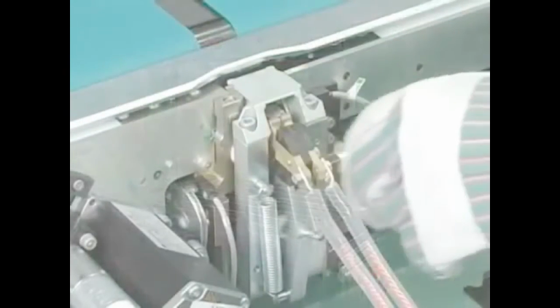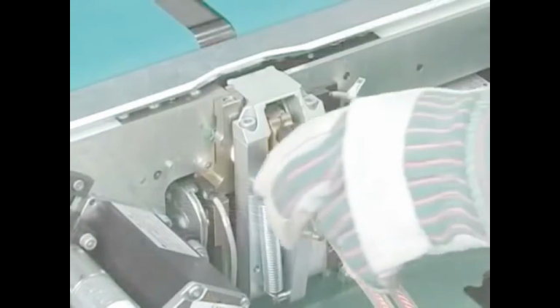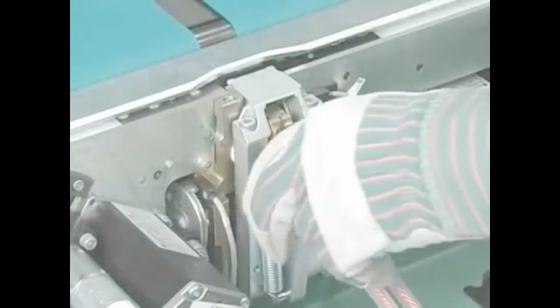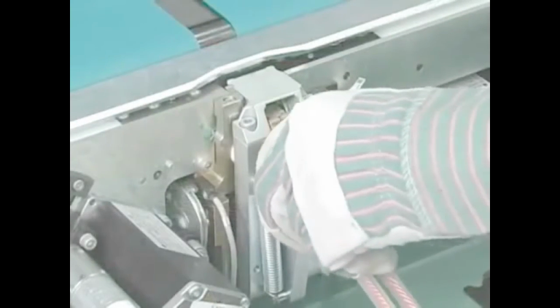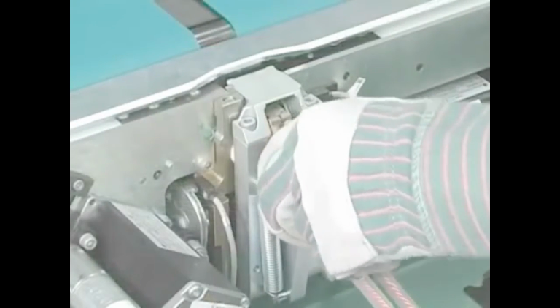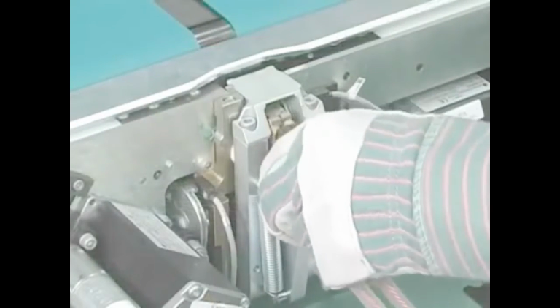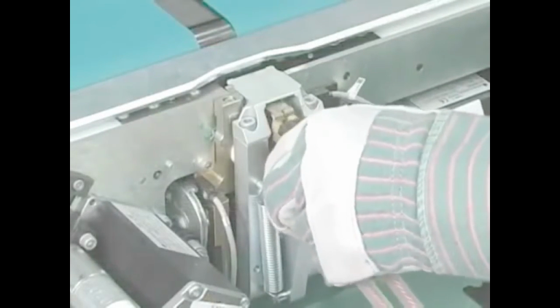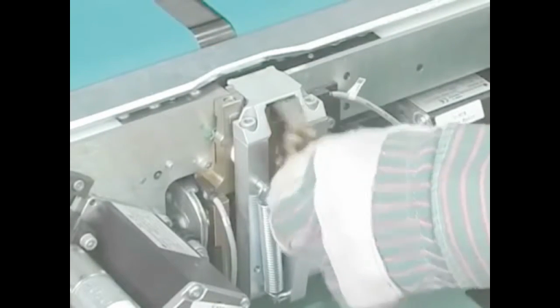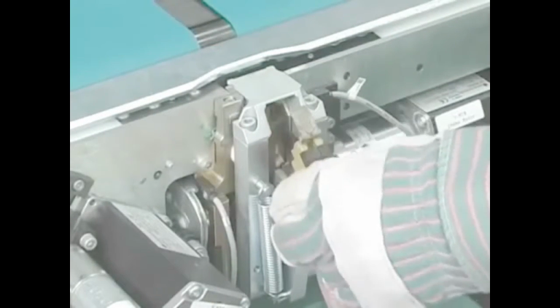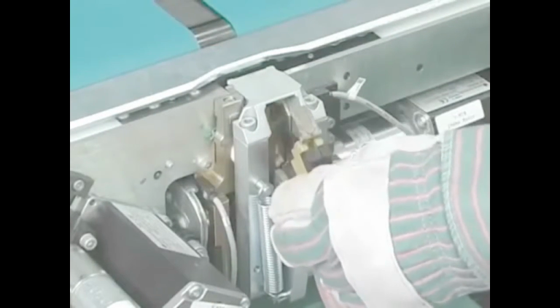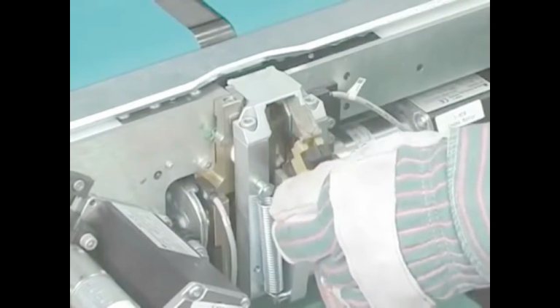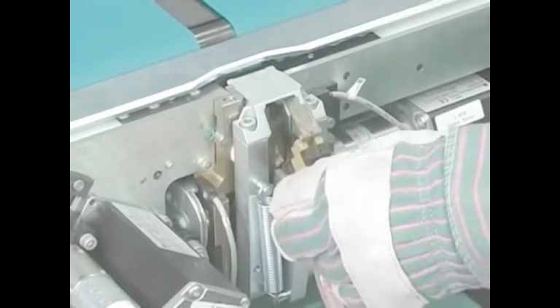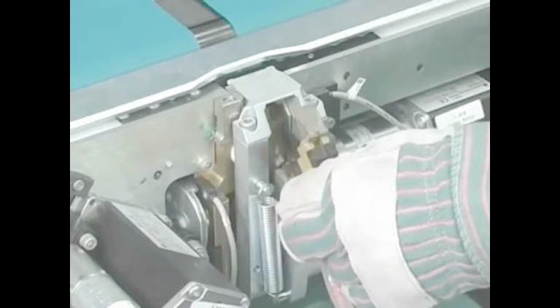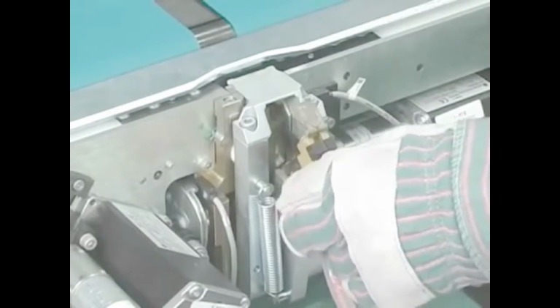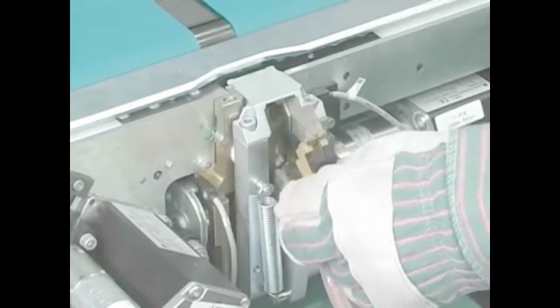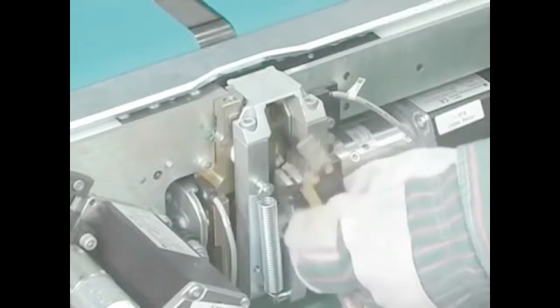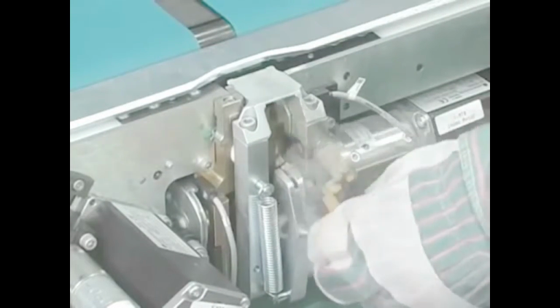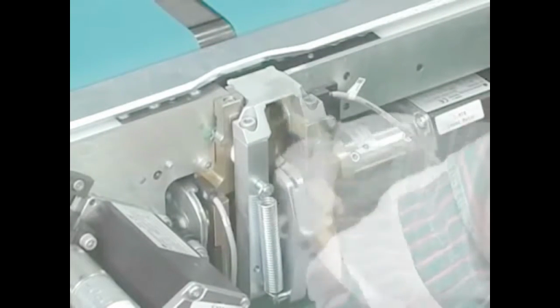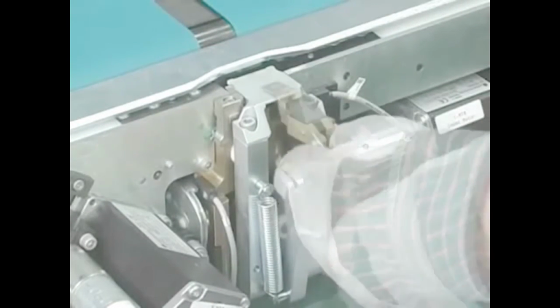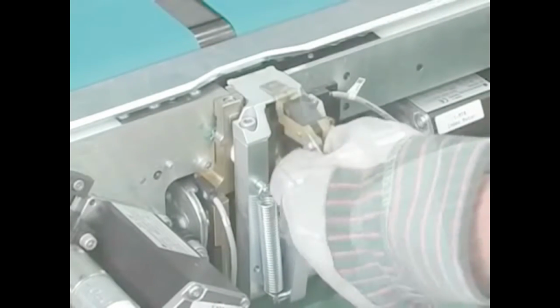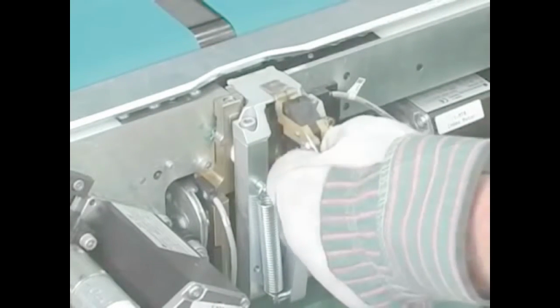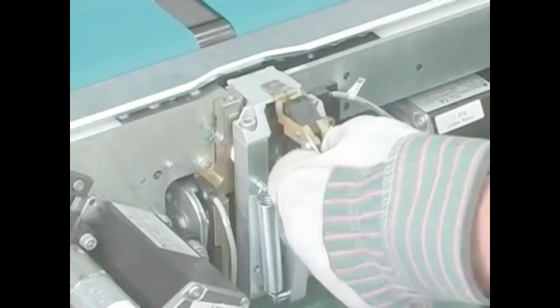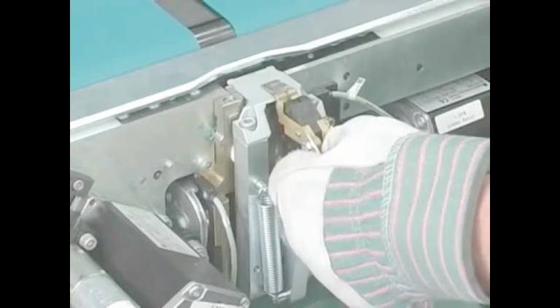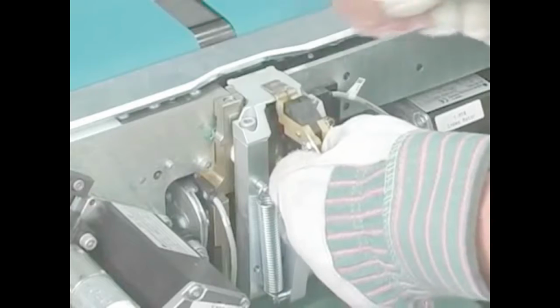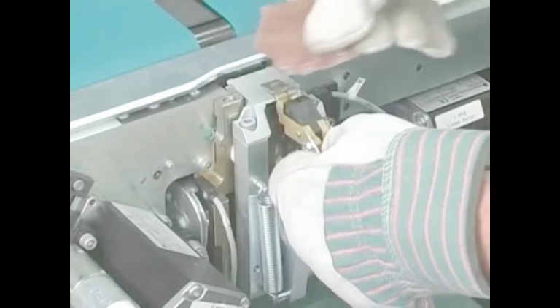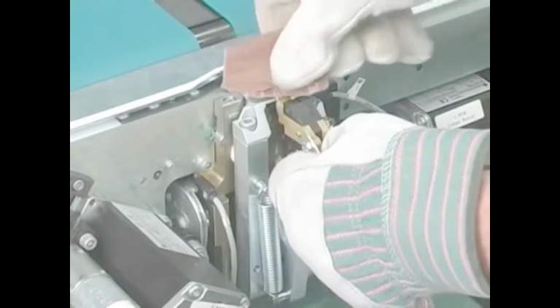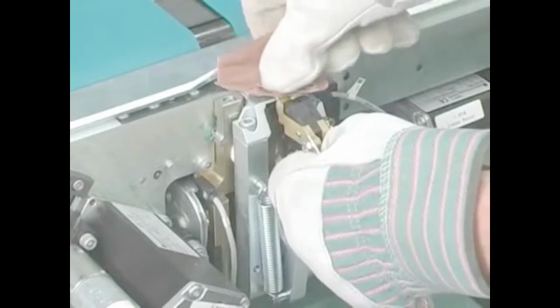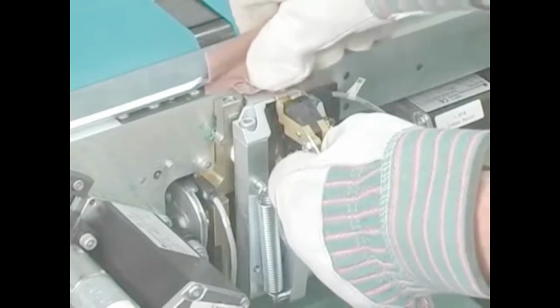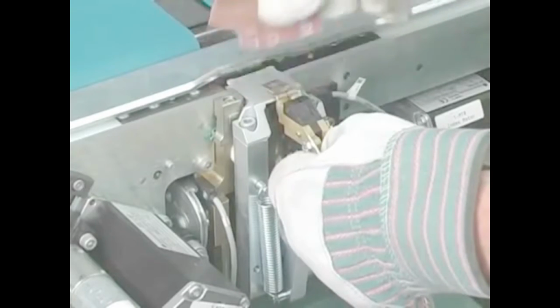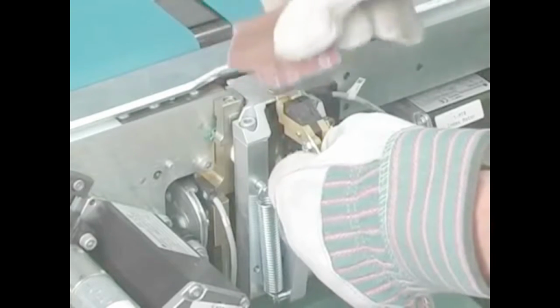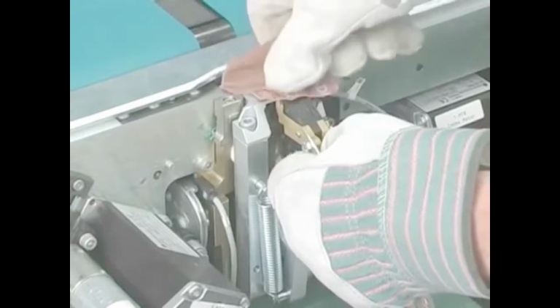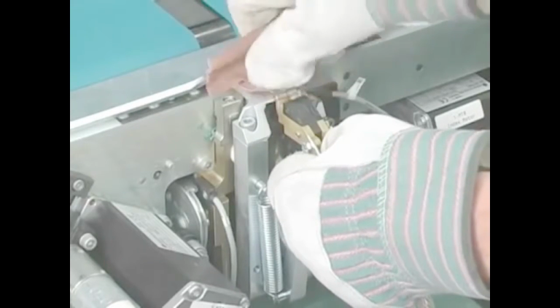Tool-less hot knife removal limits routine maintenance to a matter of a minute or two.